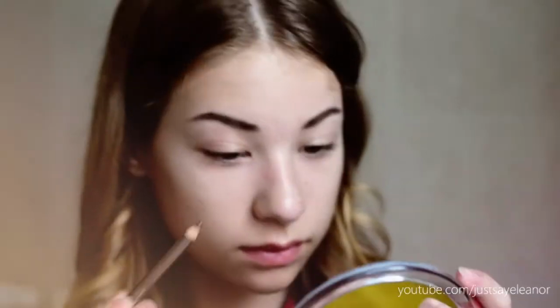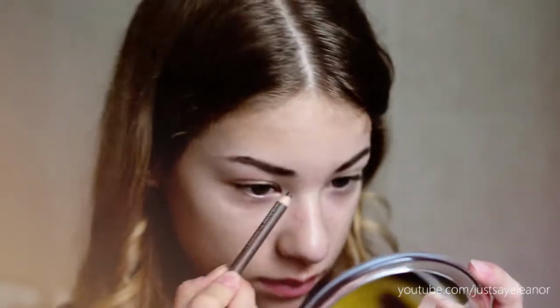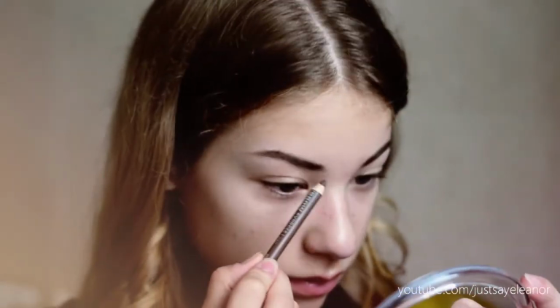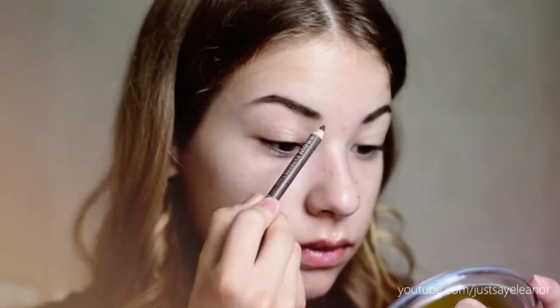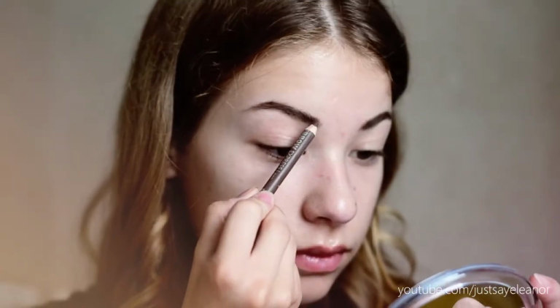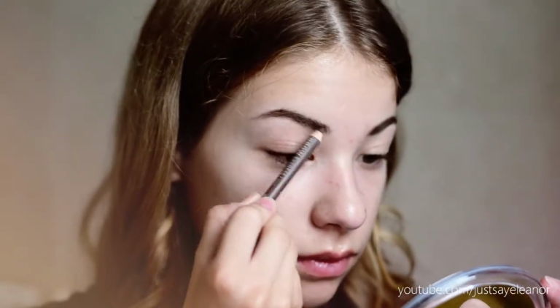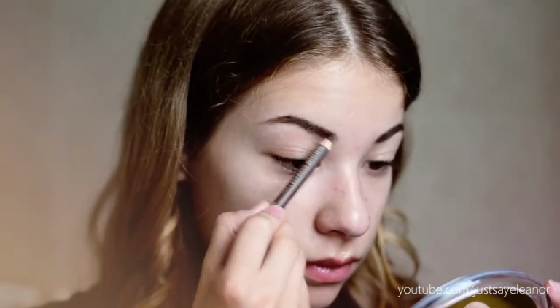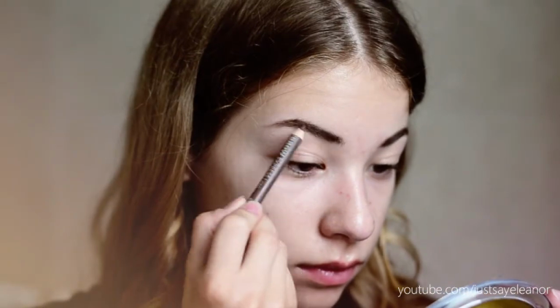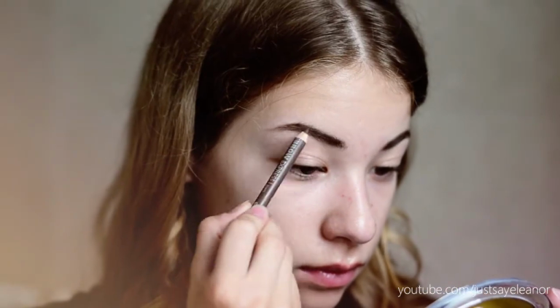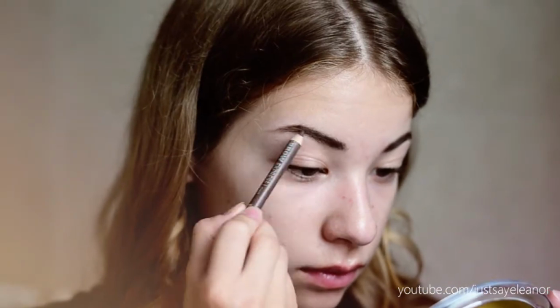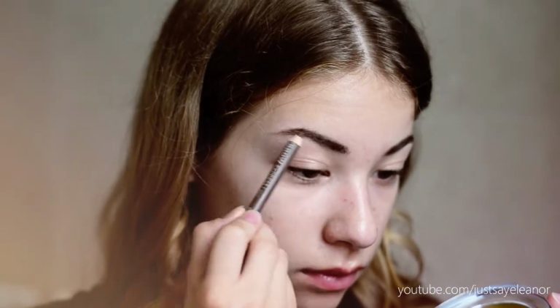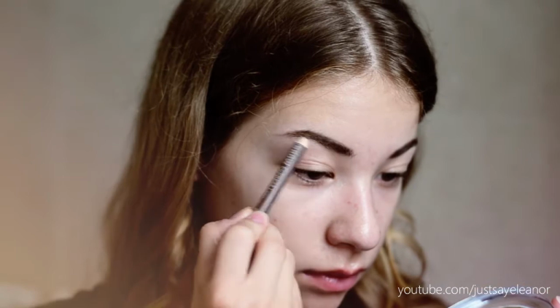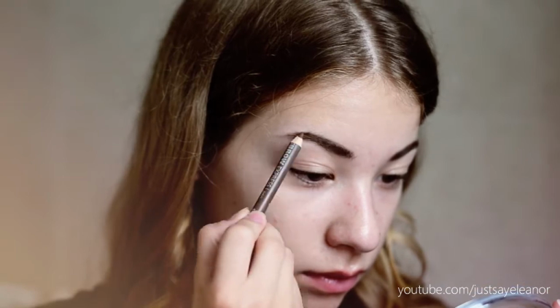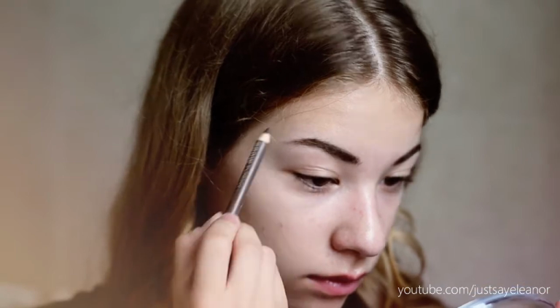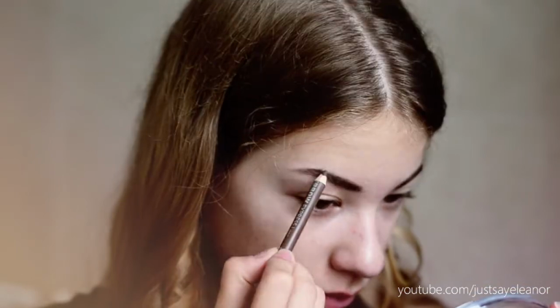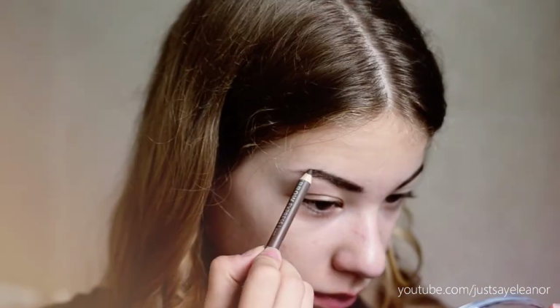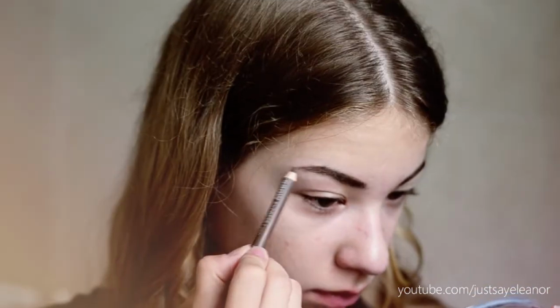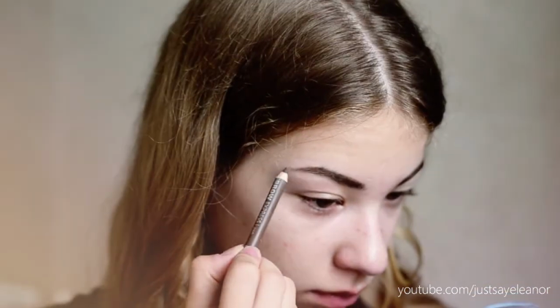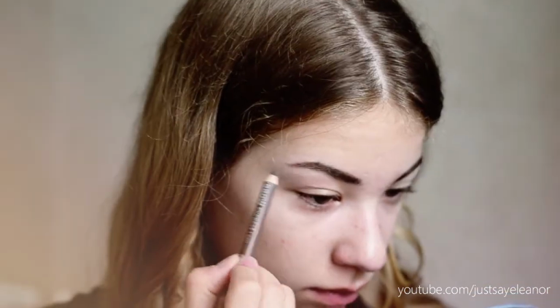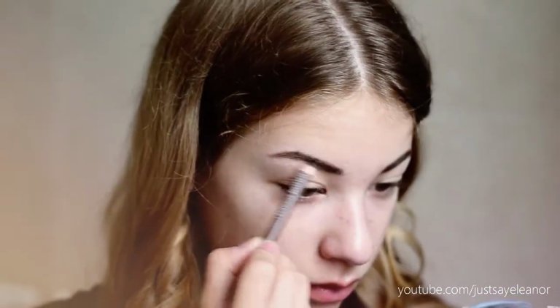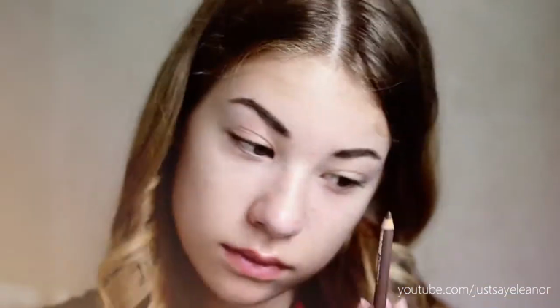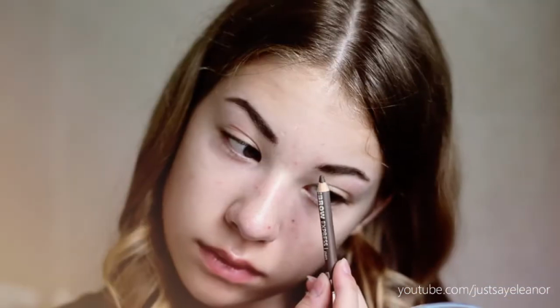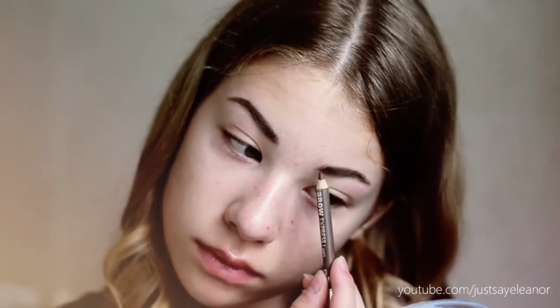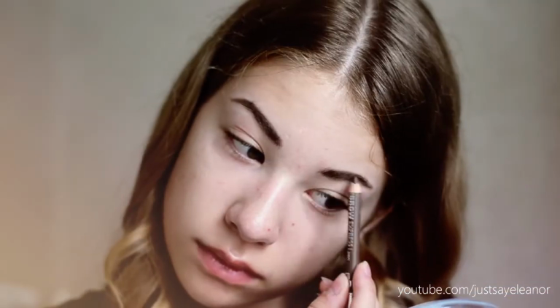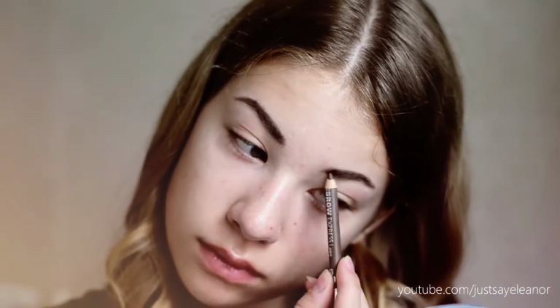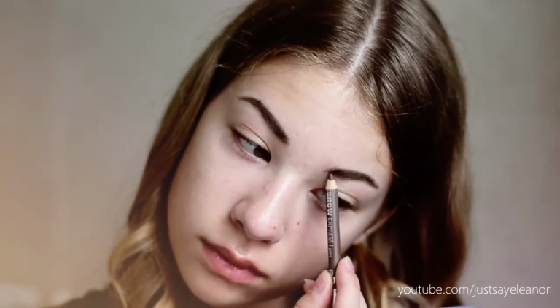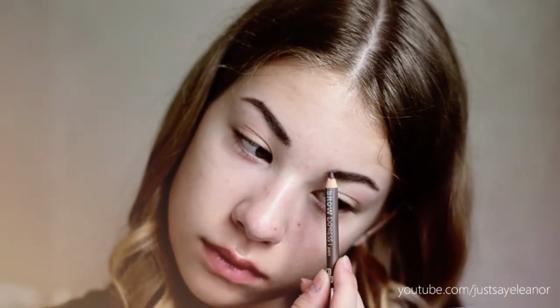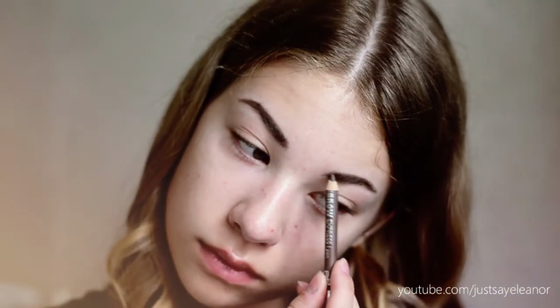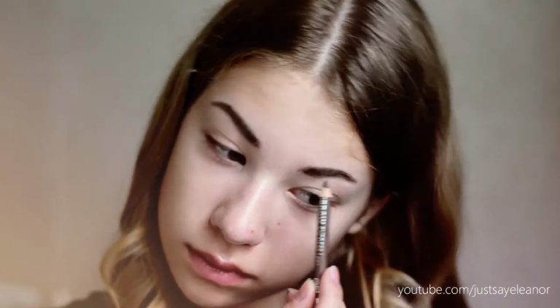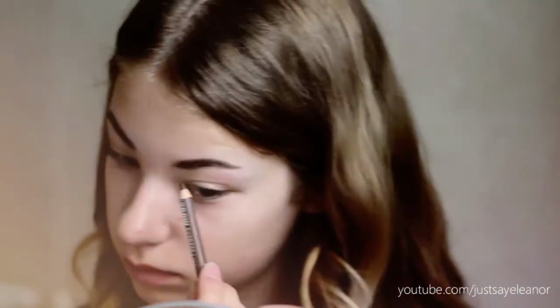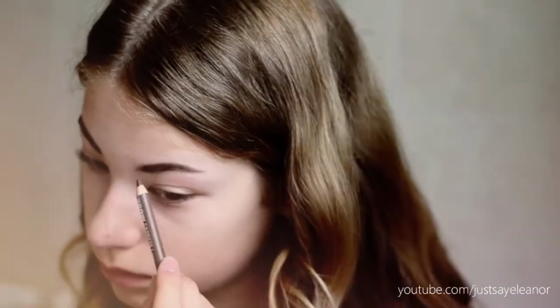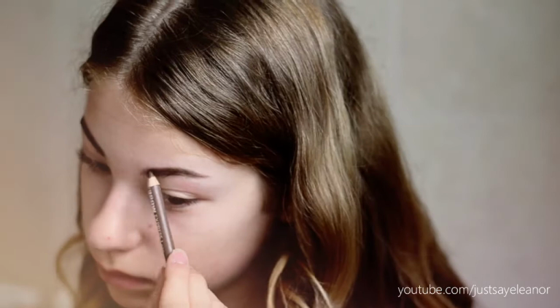After that I am using my eyebrow pencil to just get some more detailing in my eyebrows.